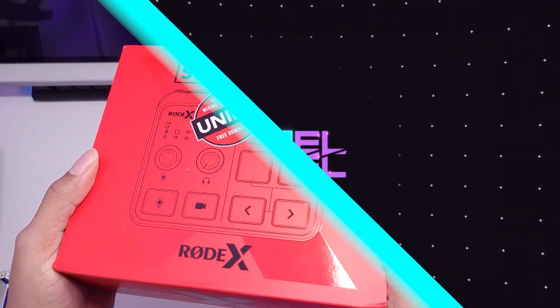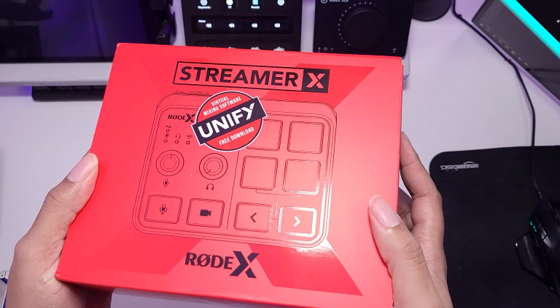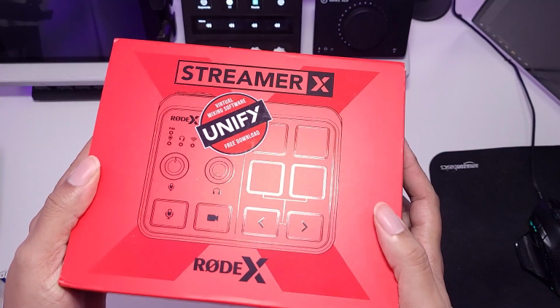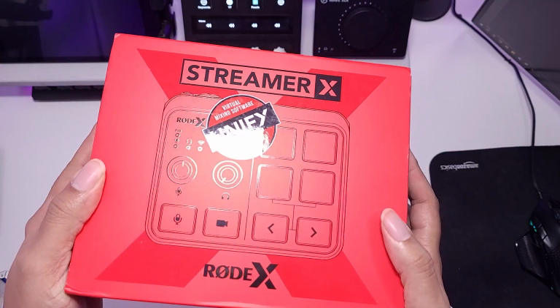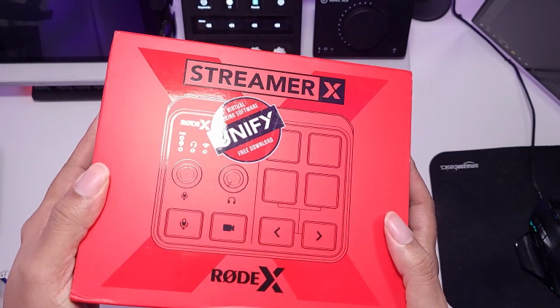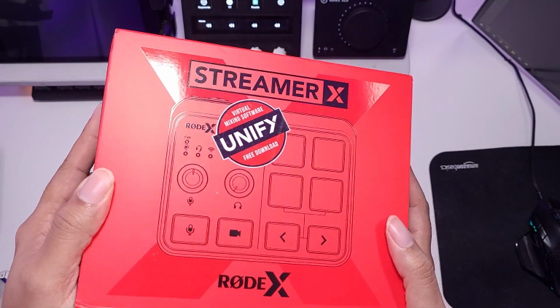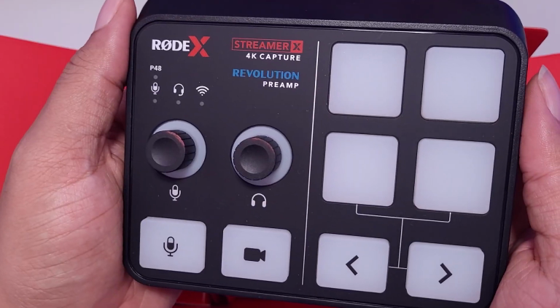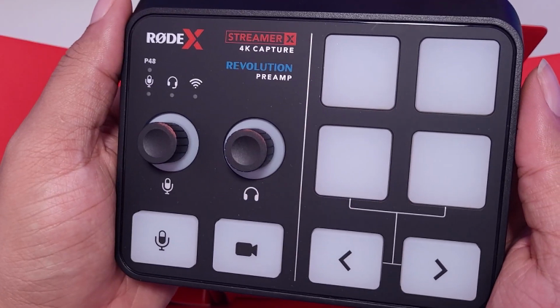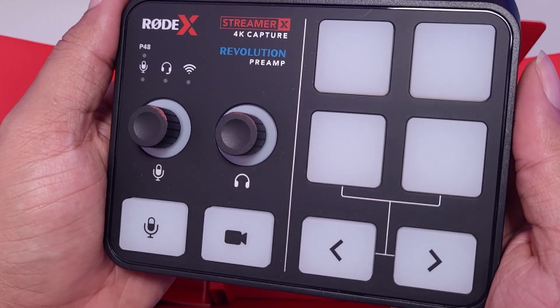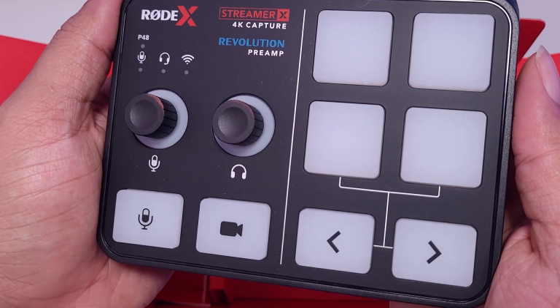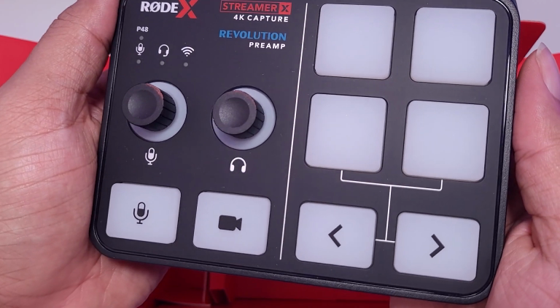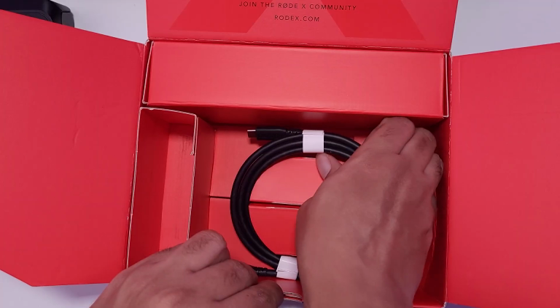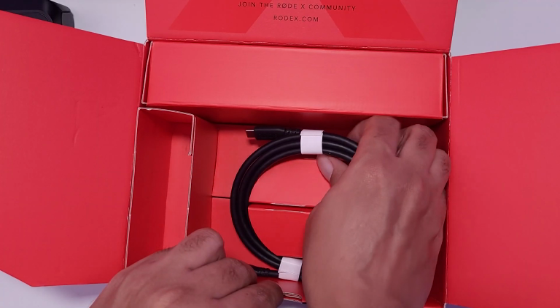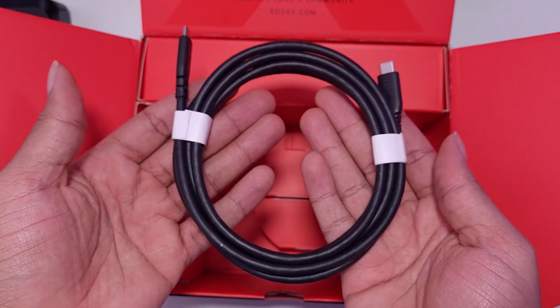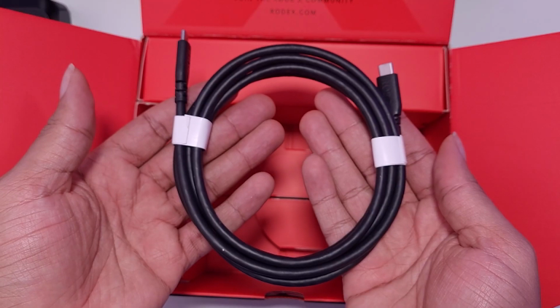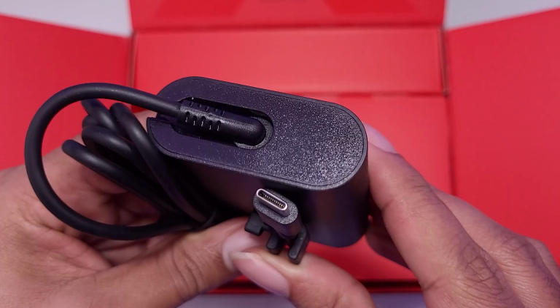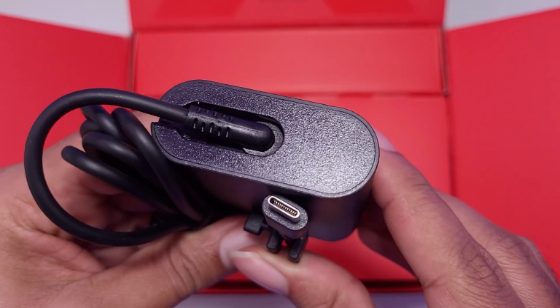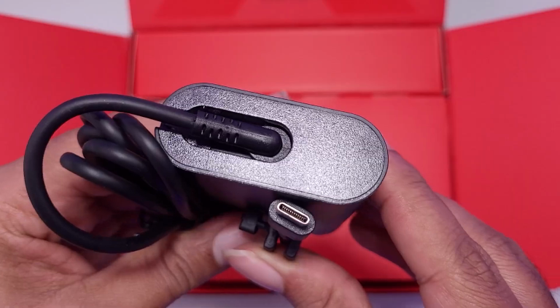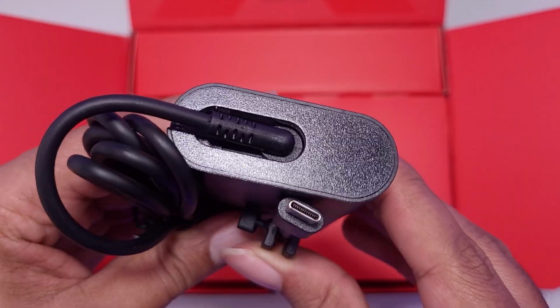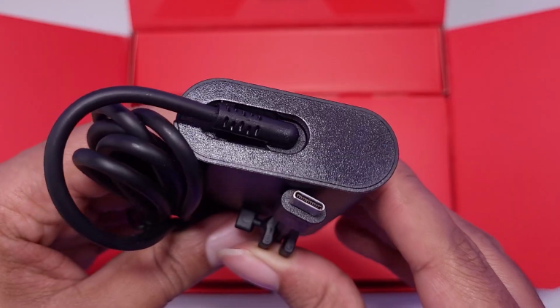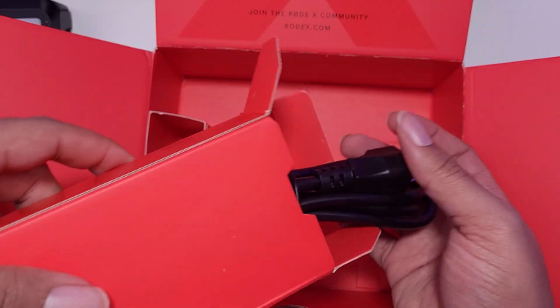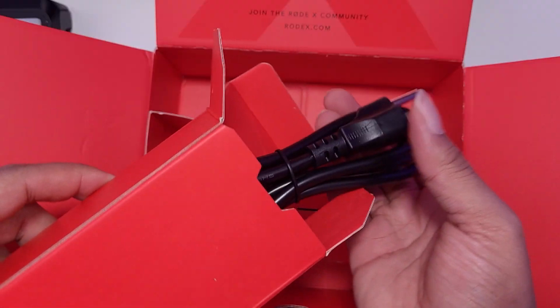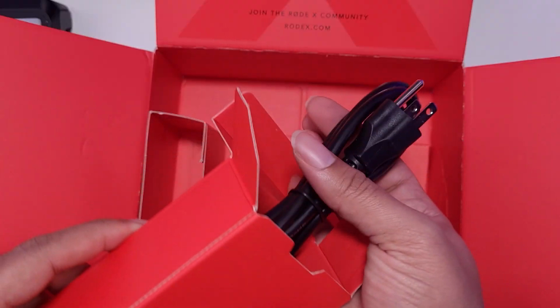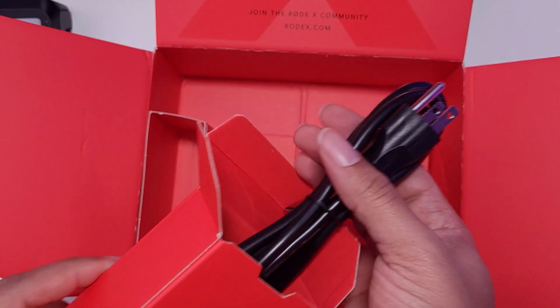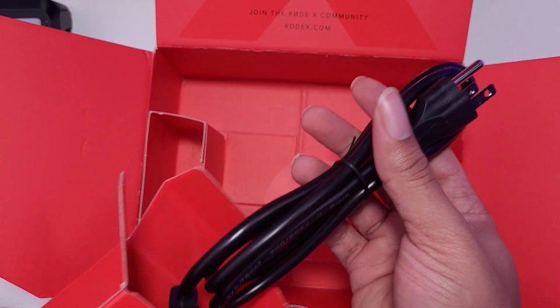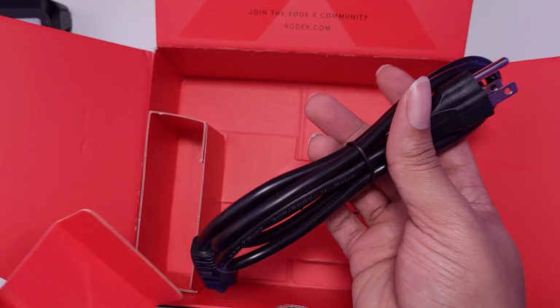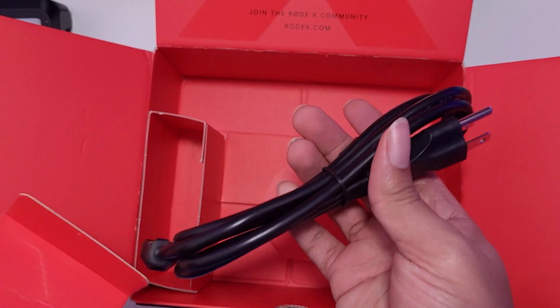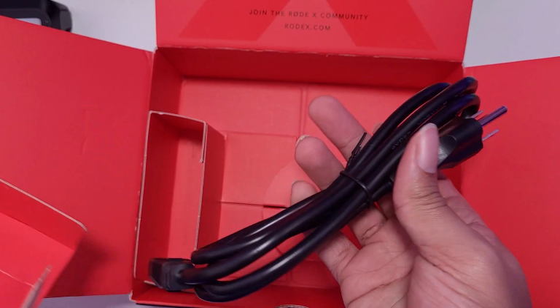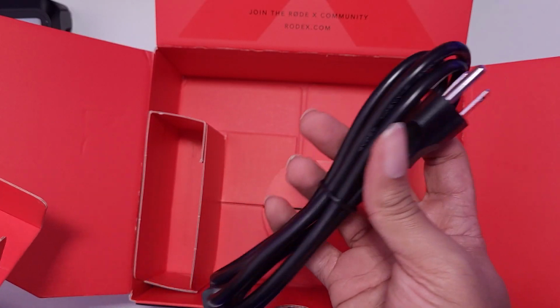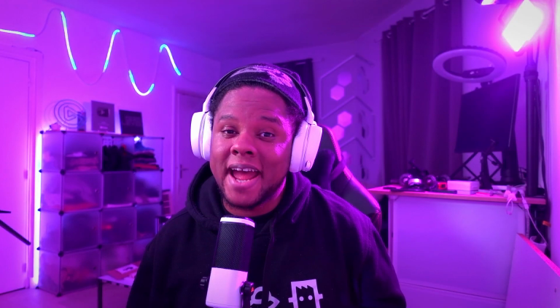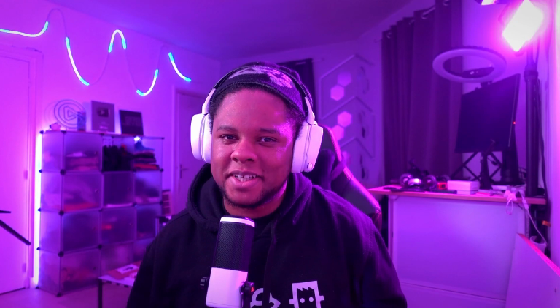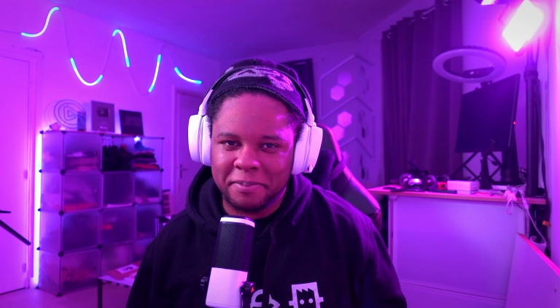In the box you will find the Streamer X, a chunky USB cable, and a two-part power plug — which was the wrong one for me, but I have an adapter.